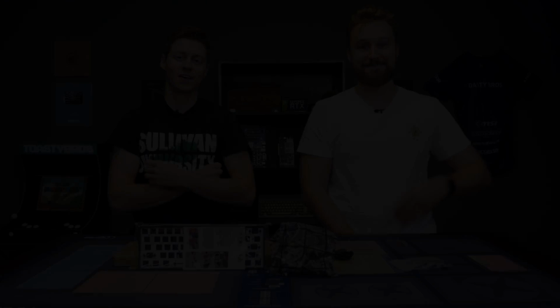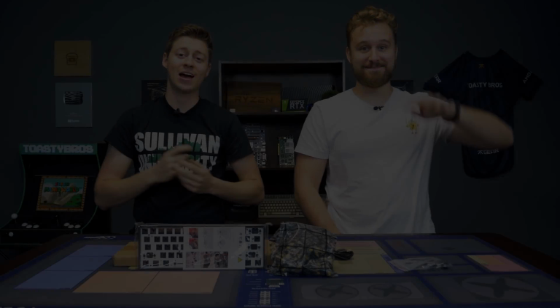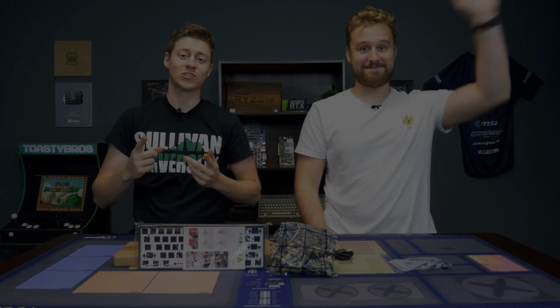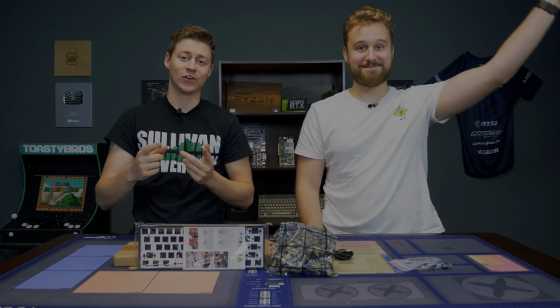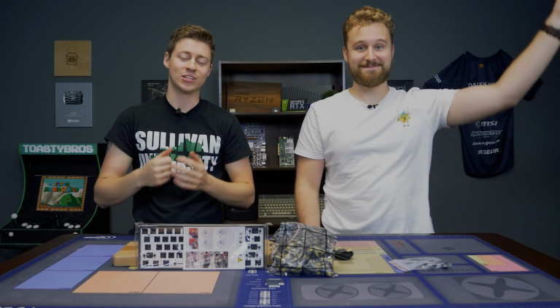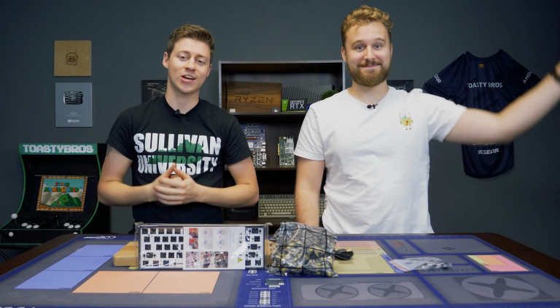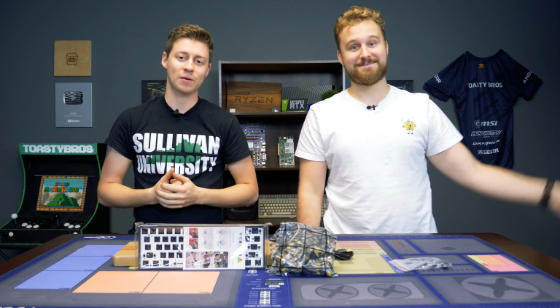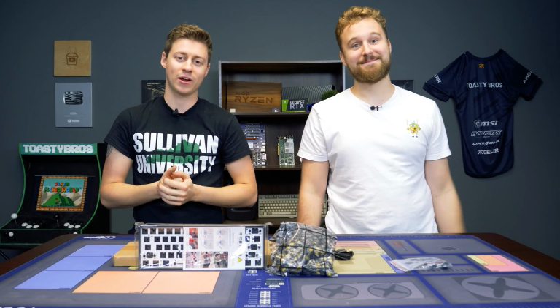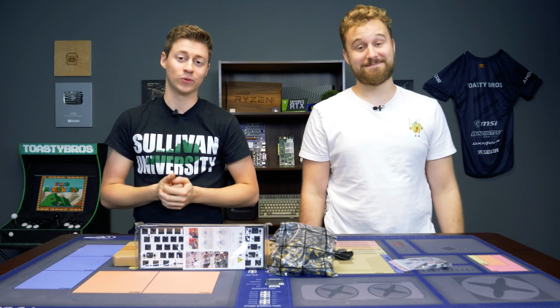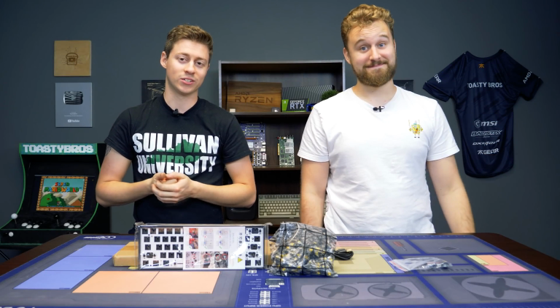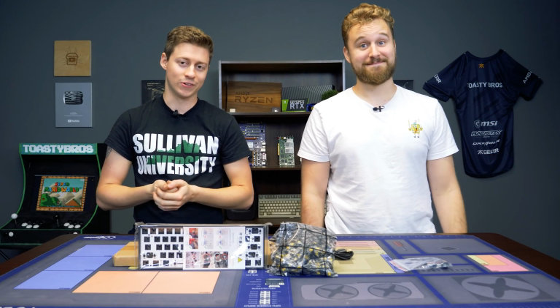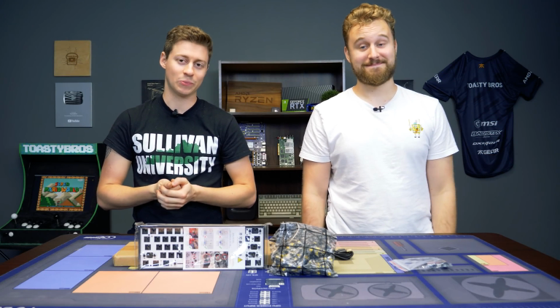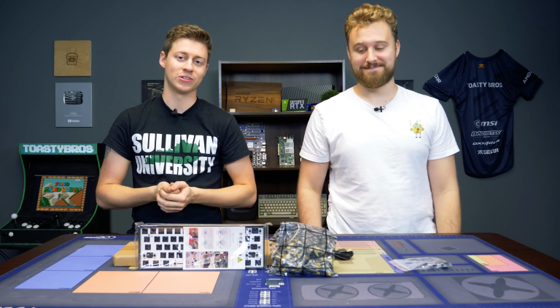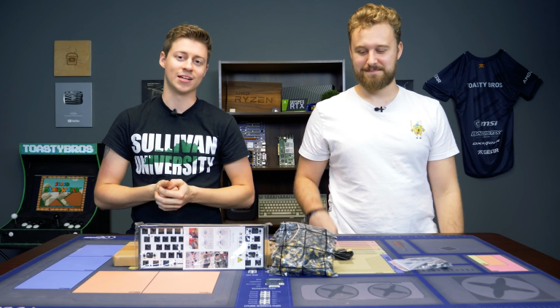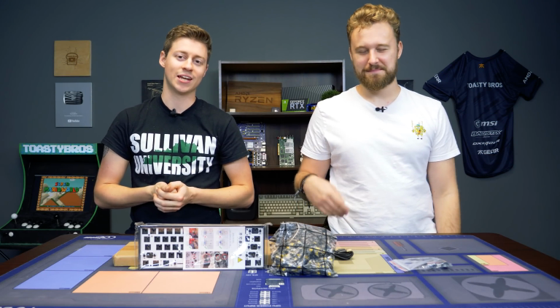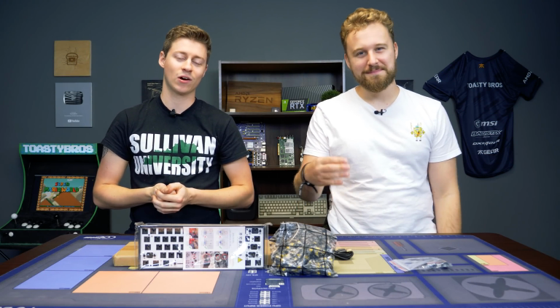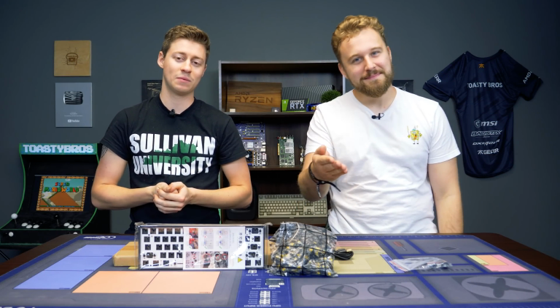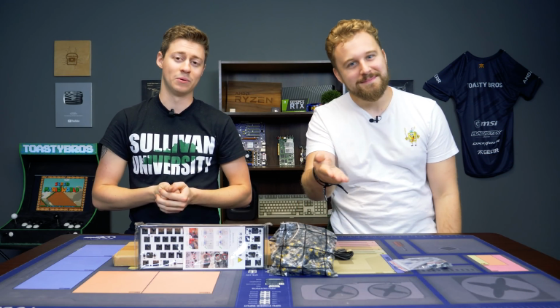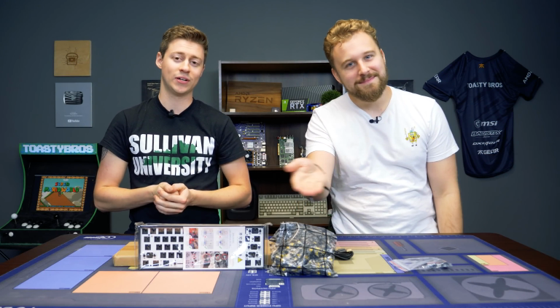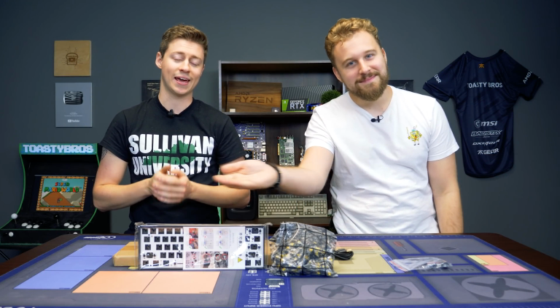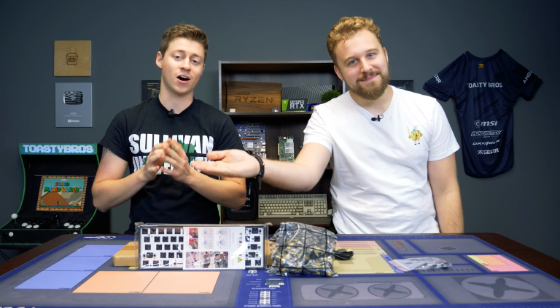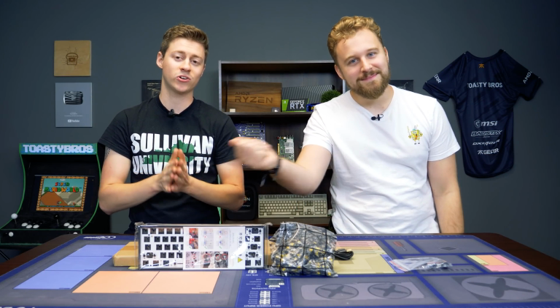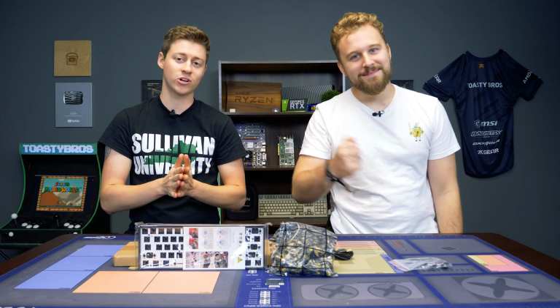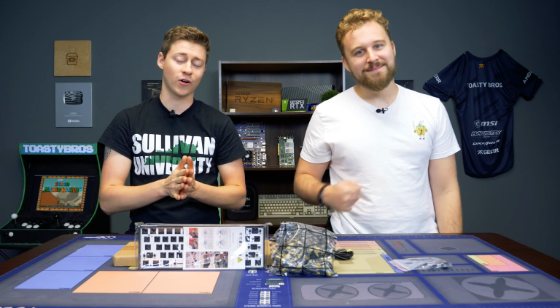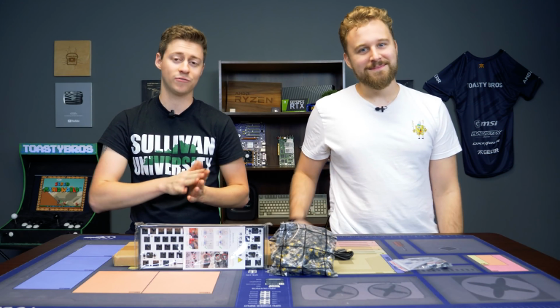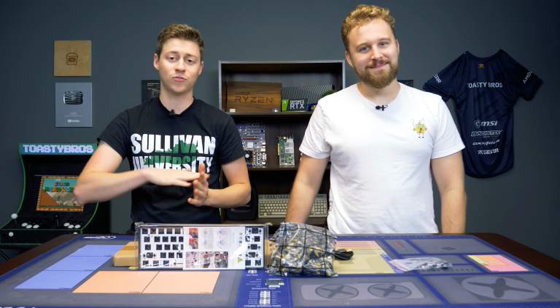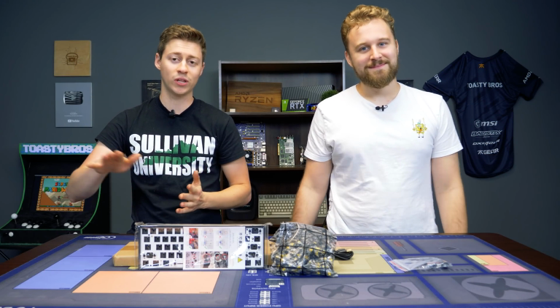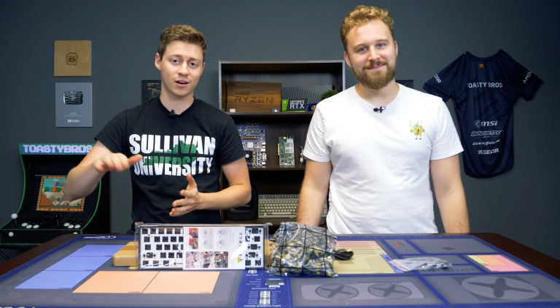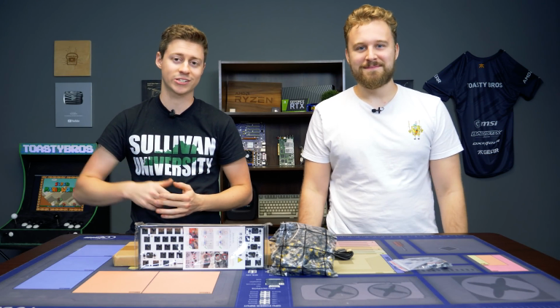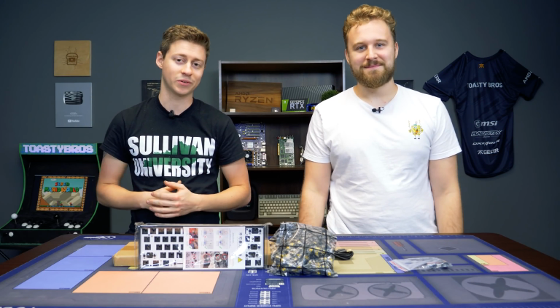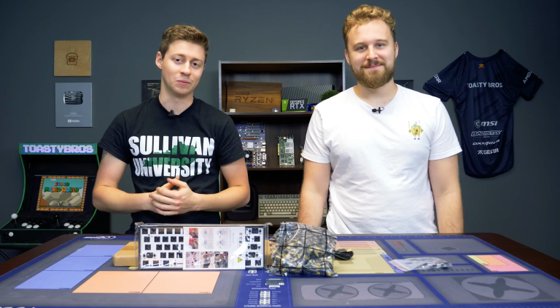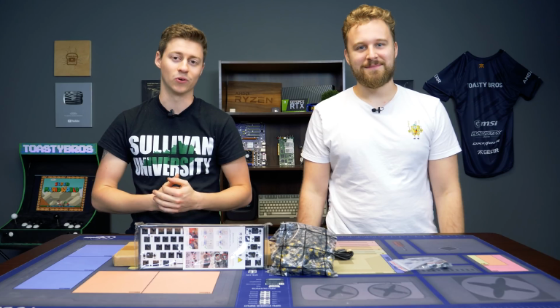Hey, how's it going guys? Jack and Matt here with the Toaster Bros, and today we're going to be building a $100 fully custom keyboard.